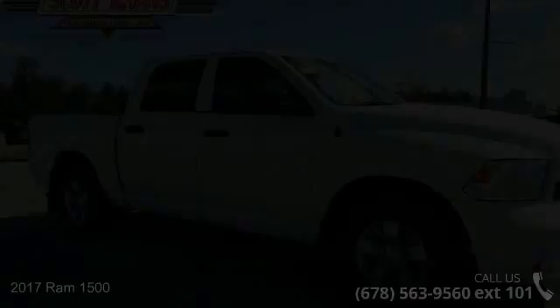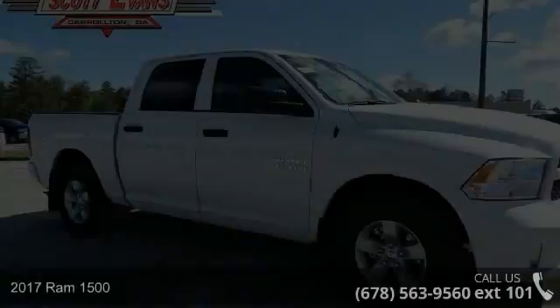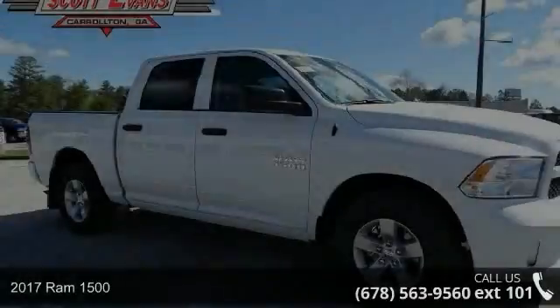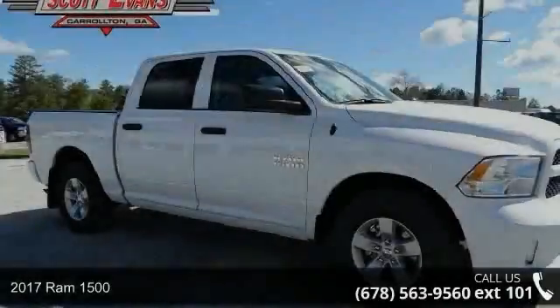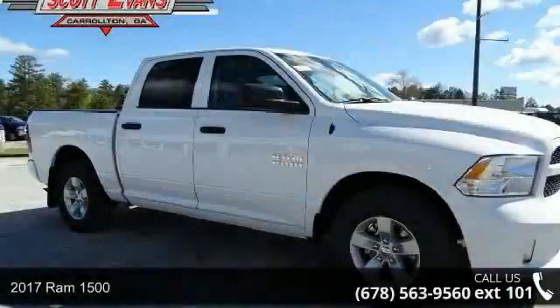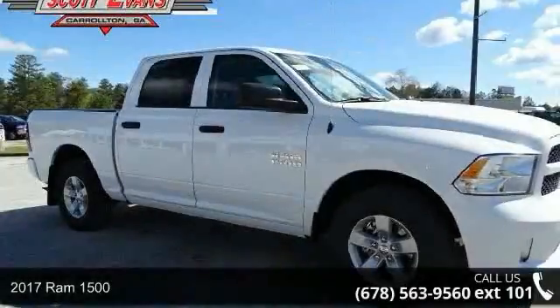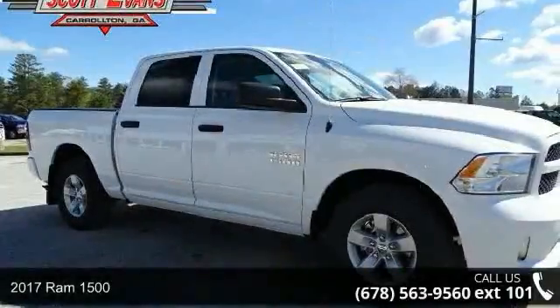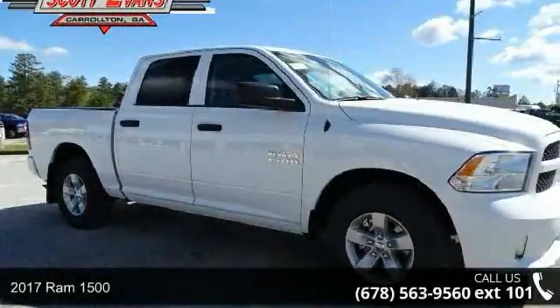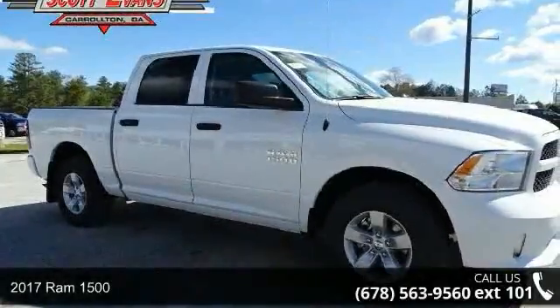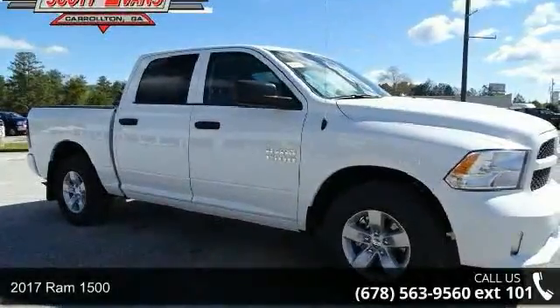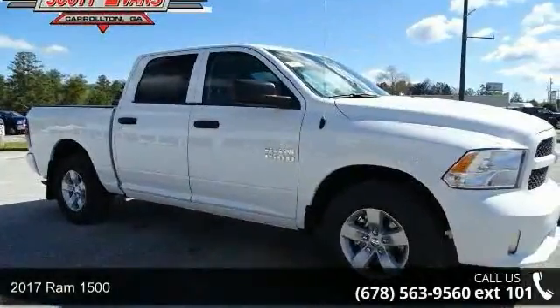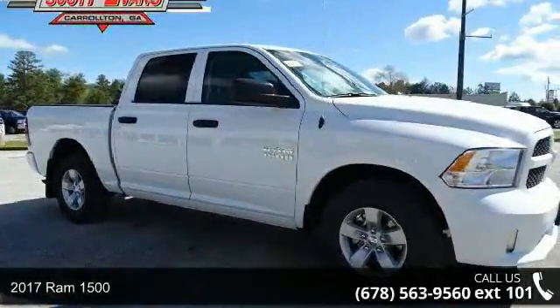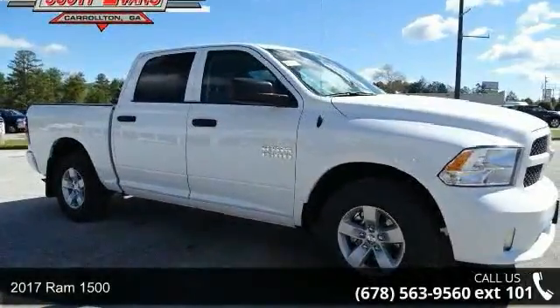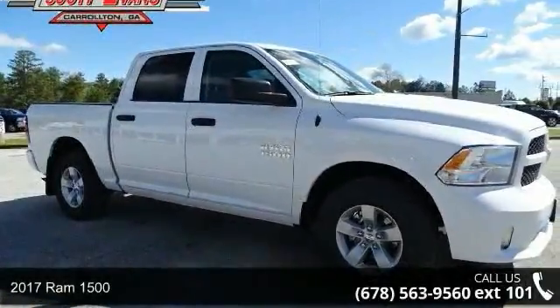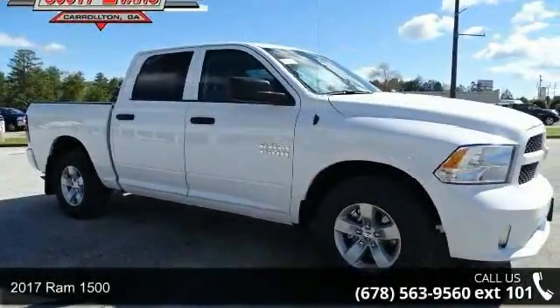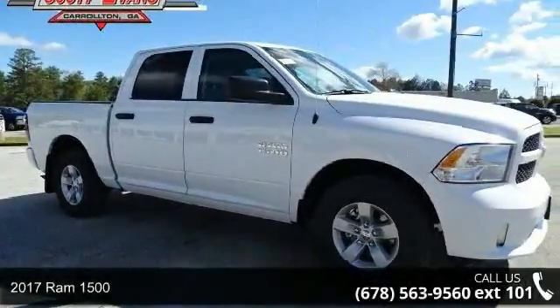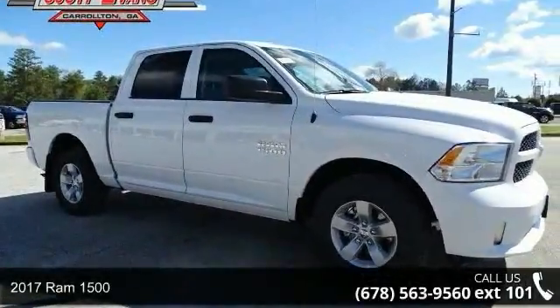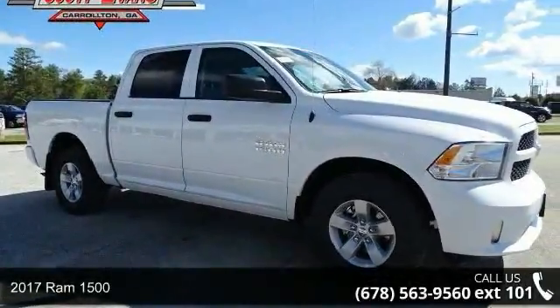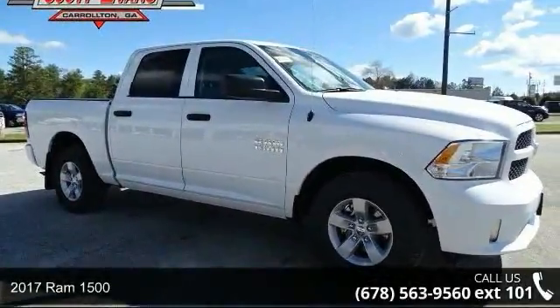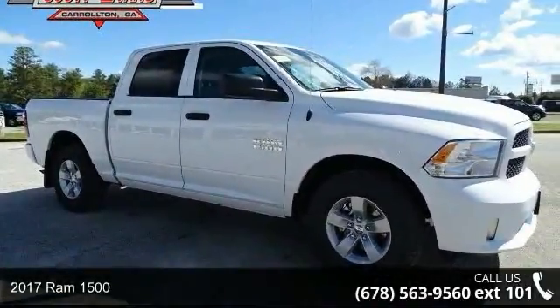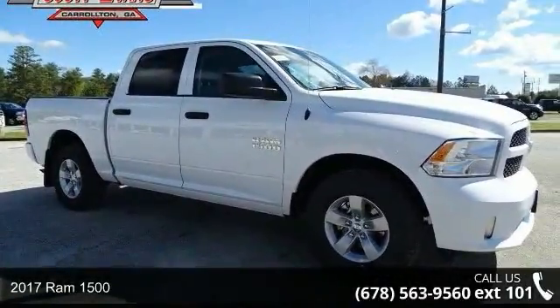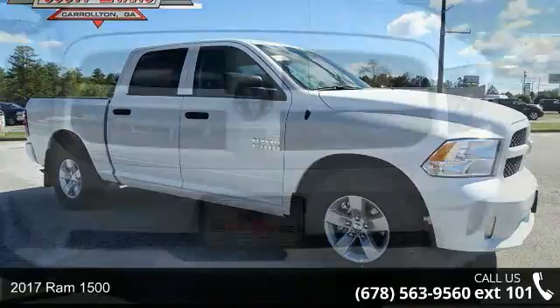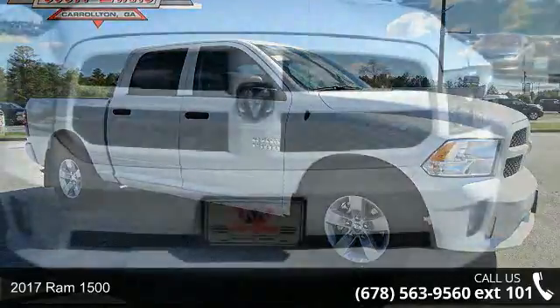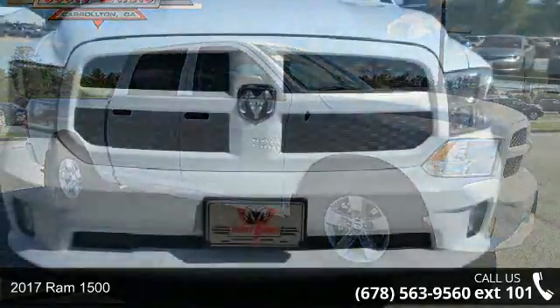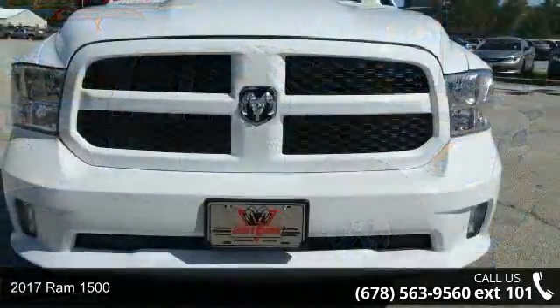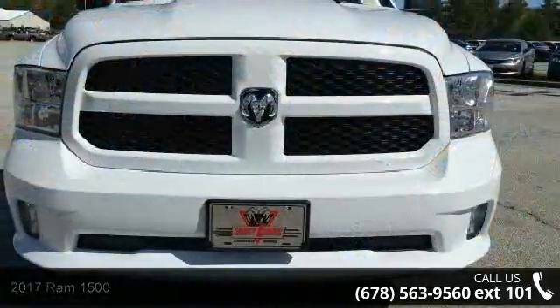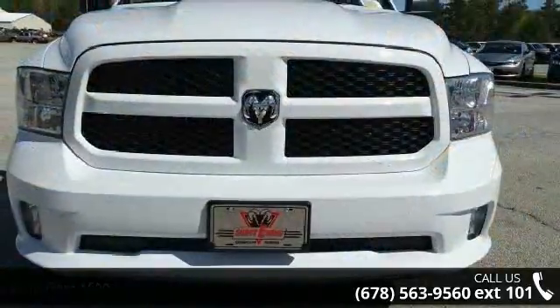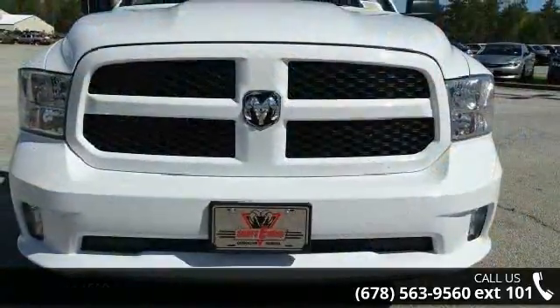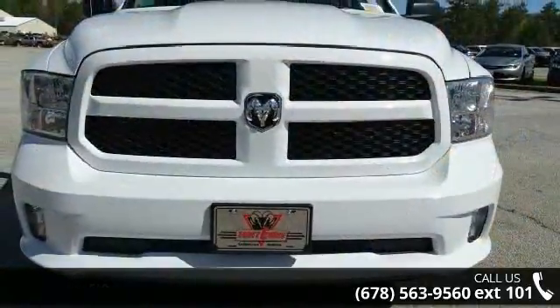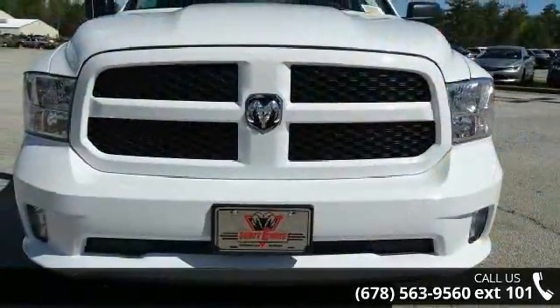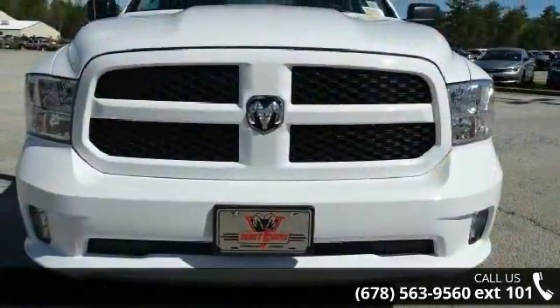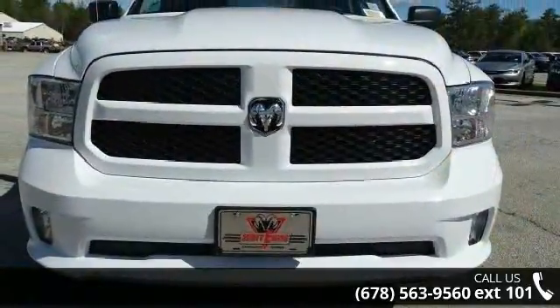Arrive in style with this 2017 REM 1500. If you are looking for a first-rate auto, this one could be yours today.